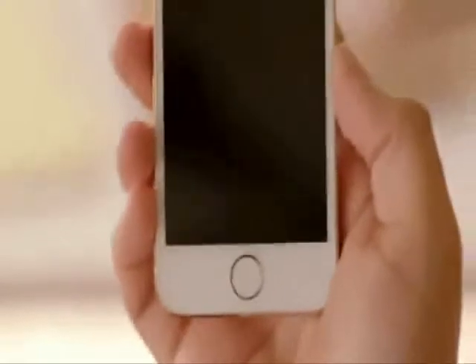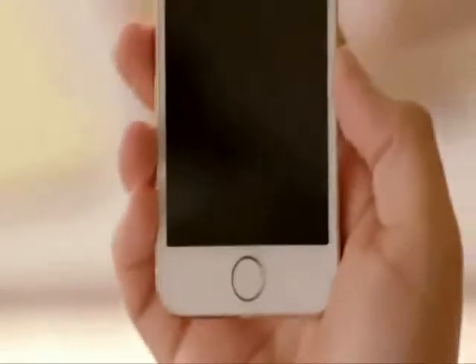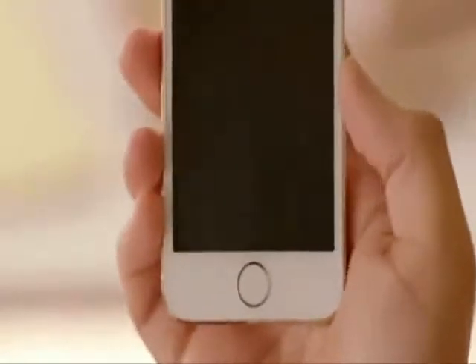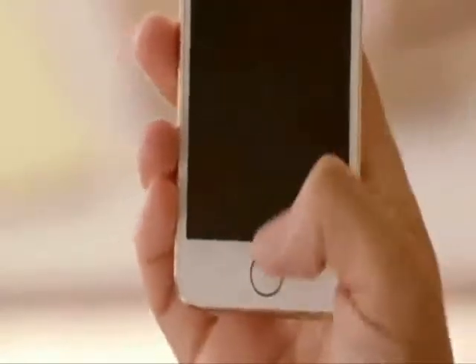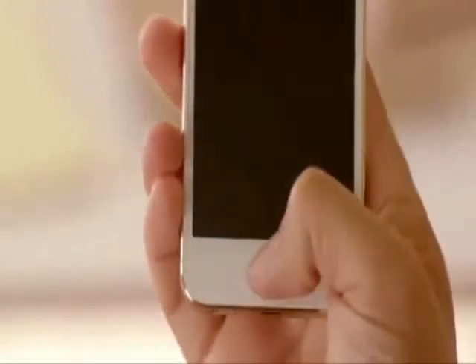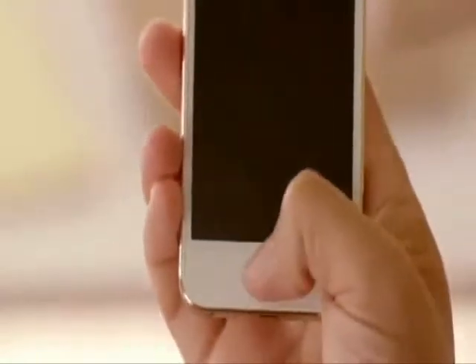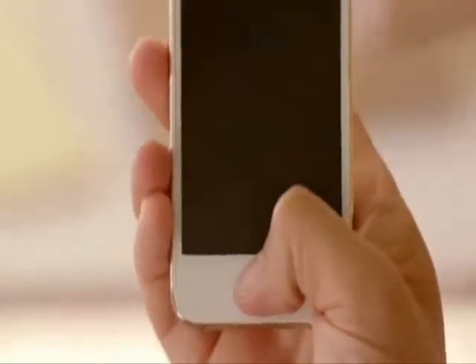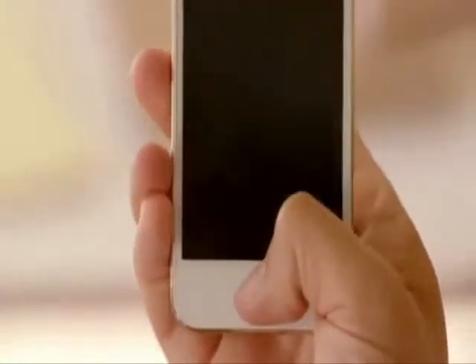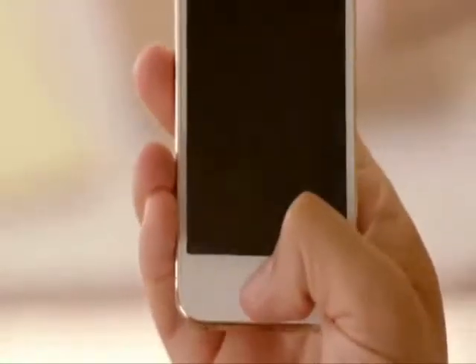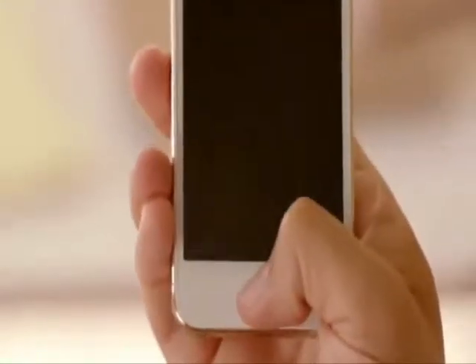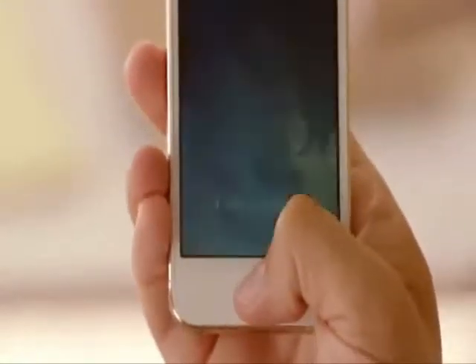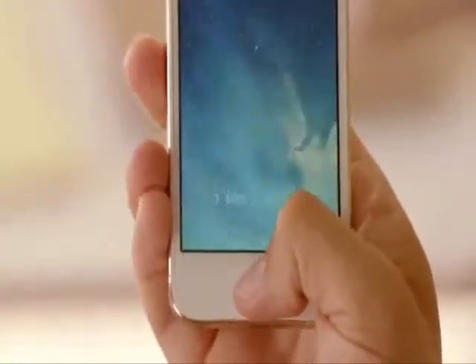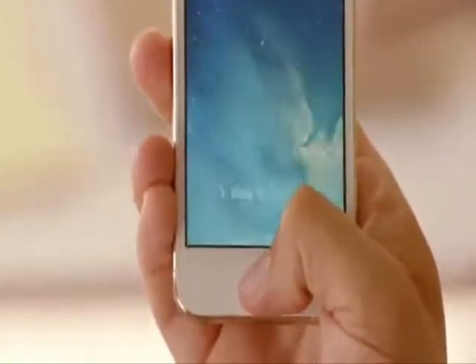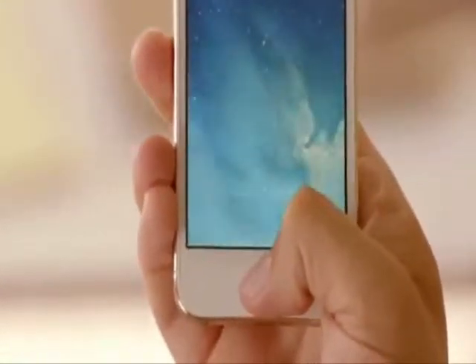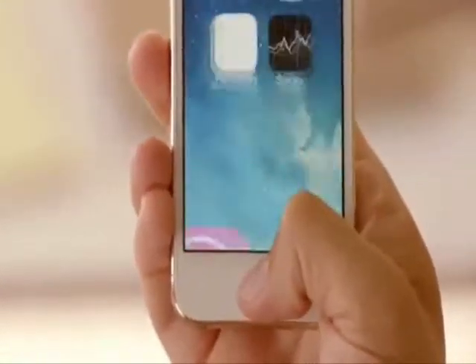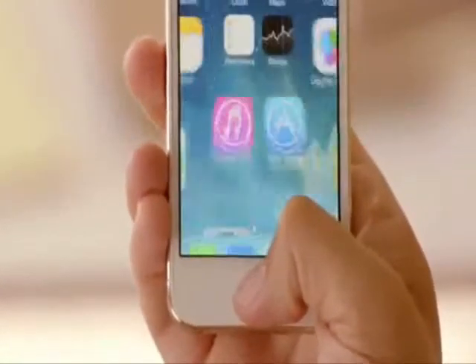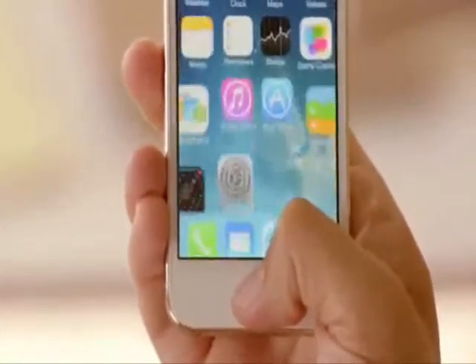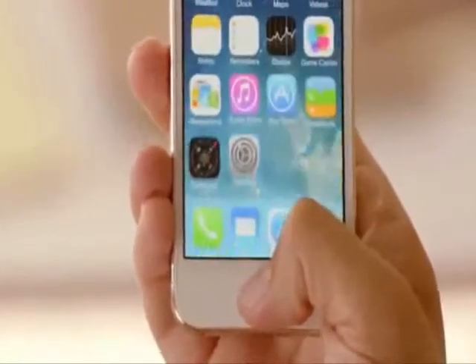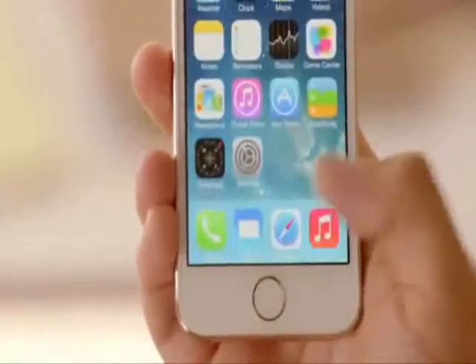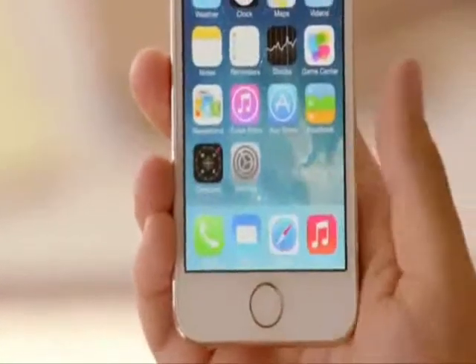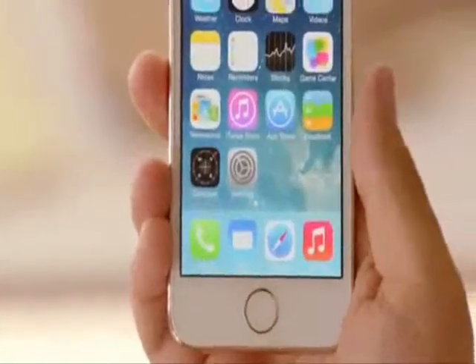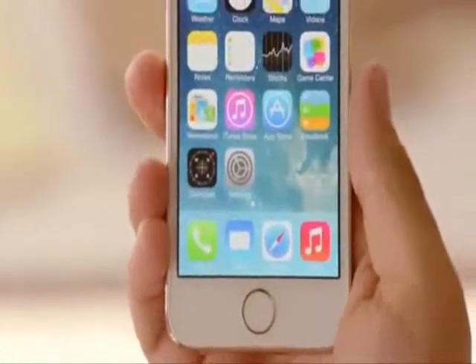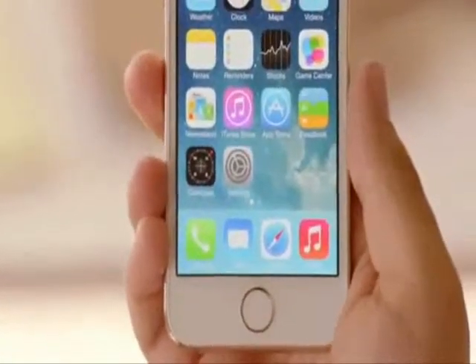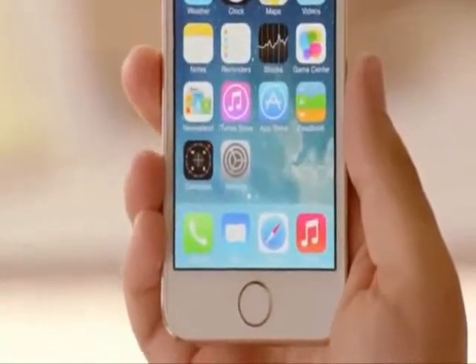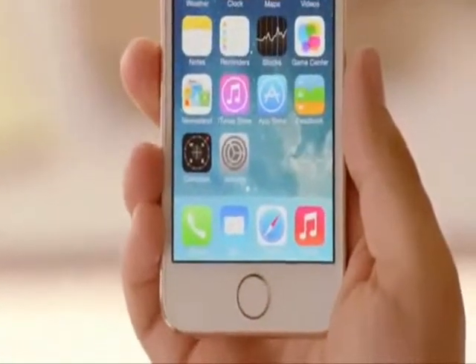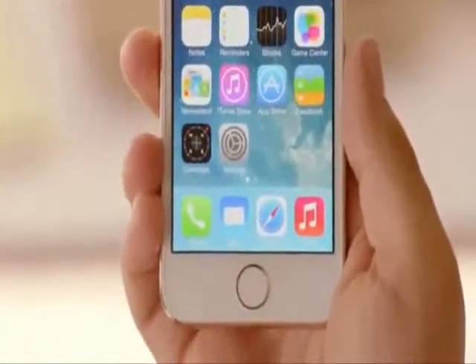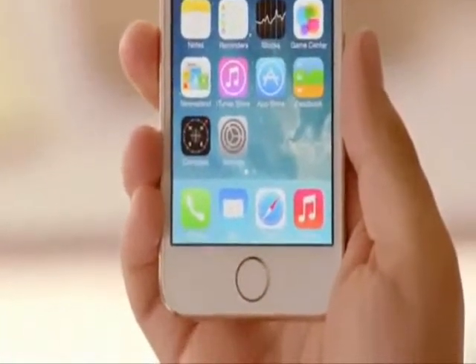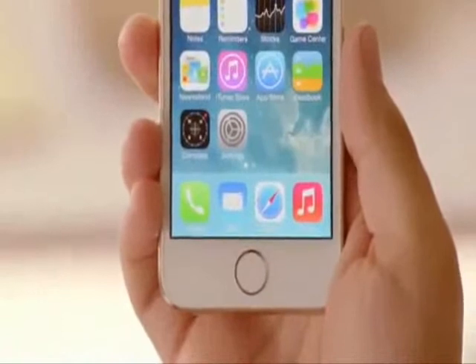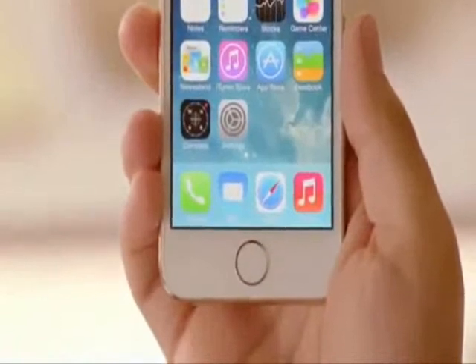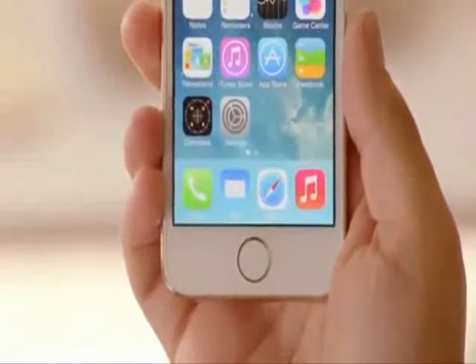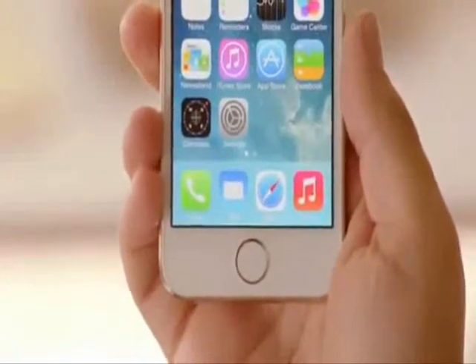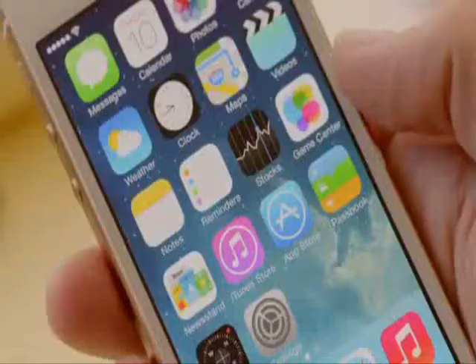With just the touch of your Home button, the Touch ID sensor quickly reads your fingerprint and automatically unlocks your phone.